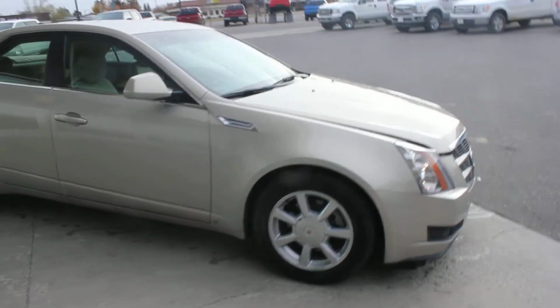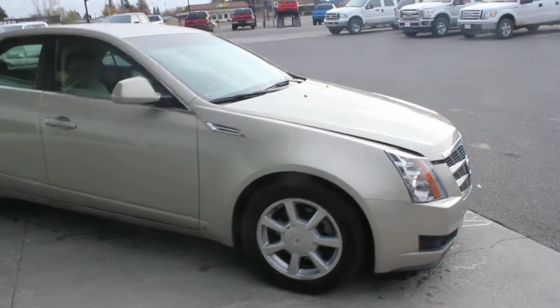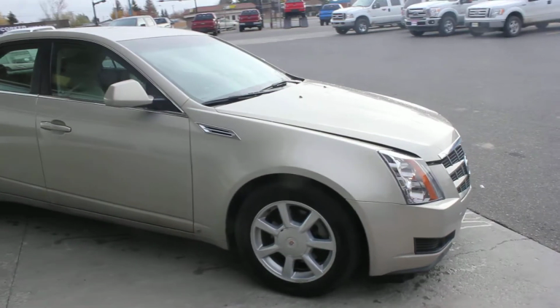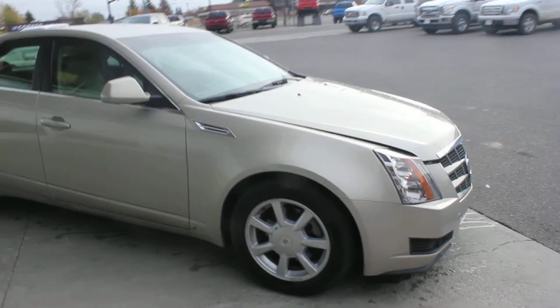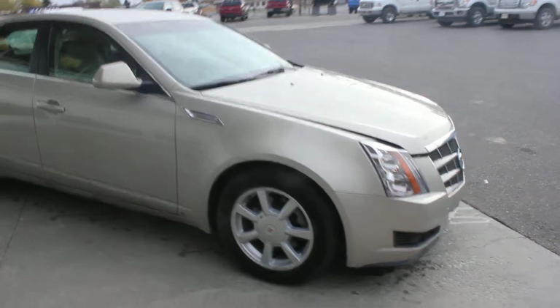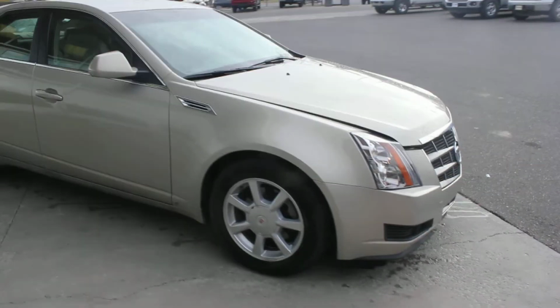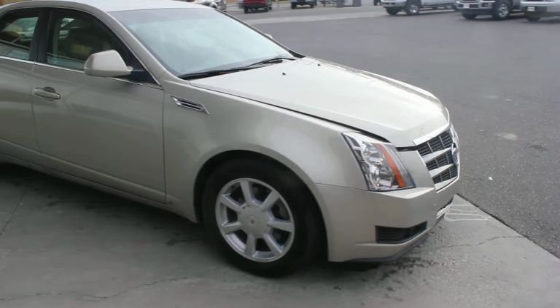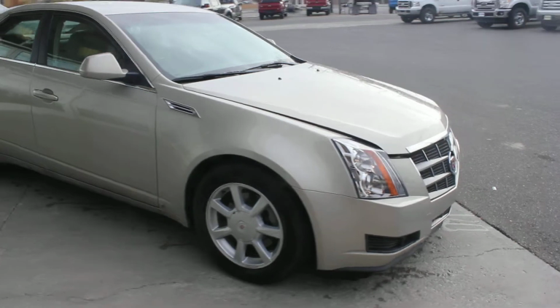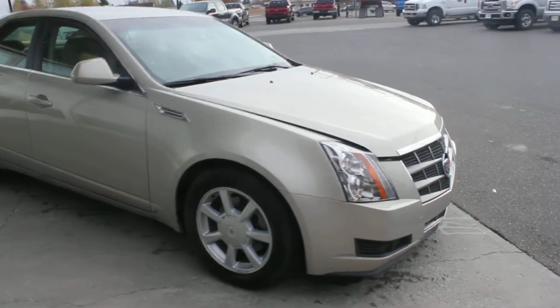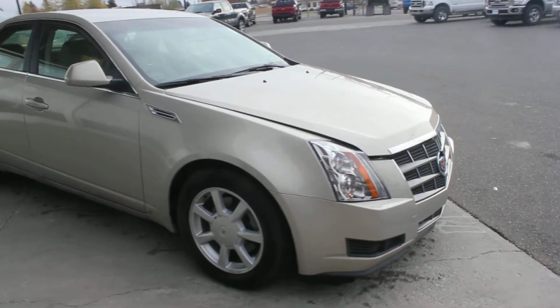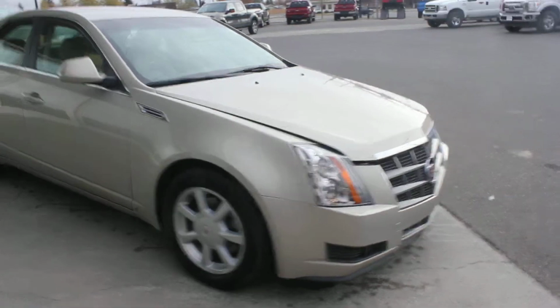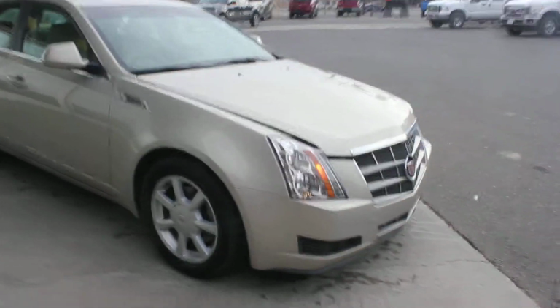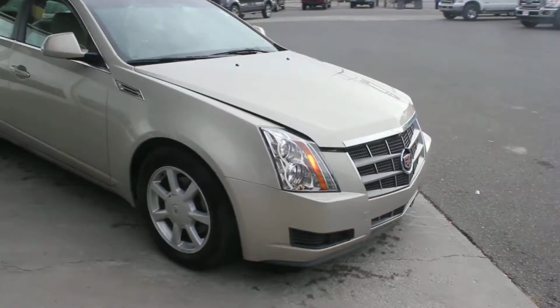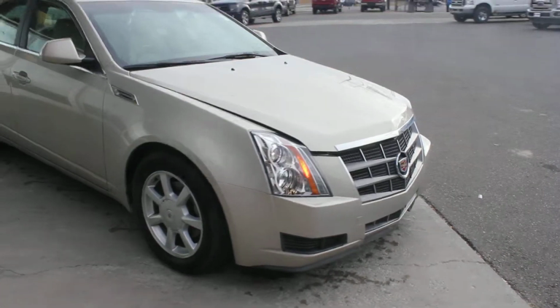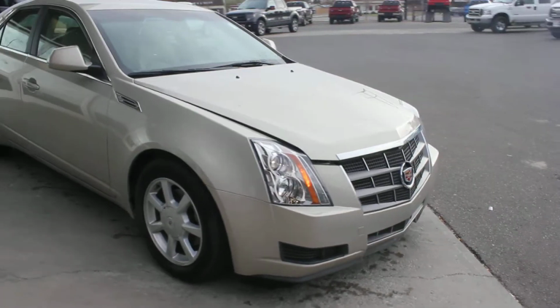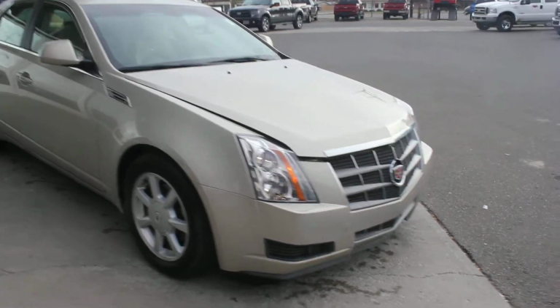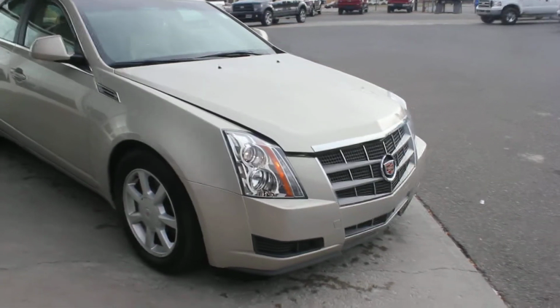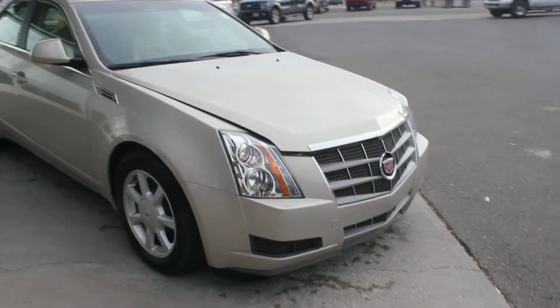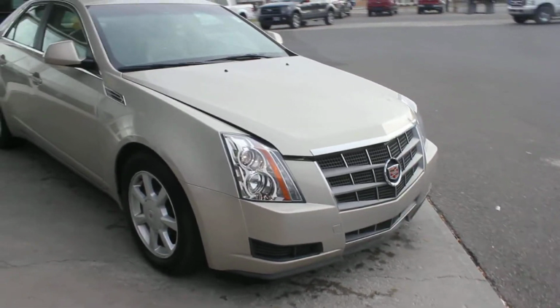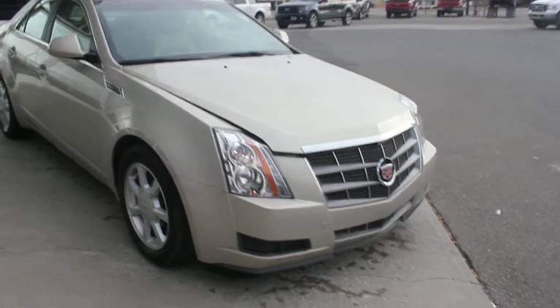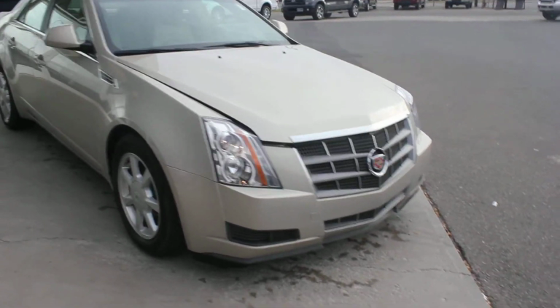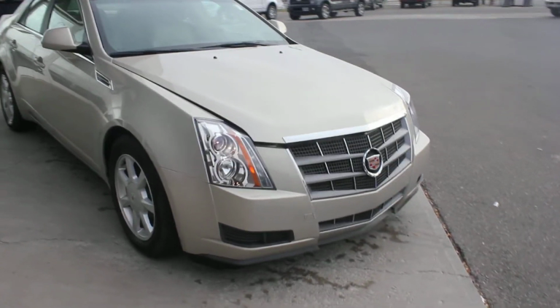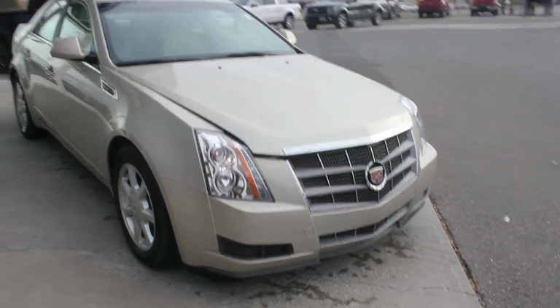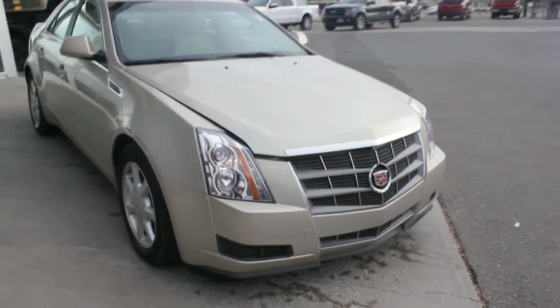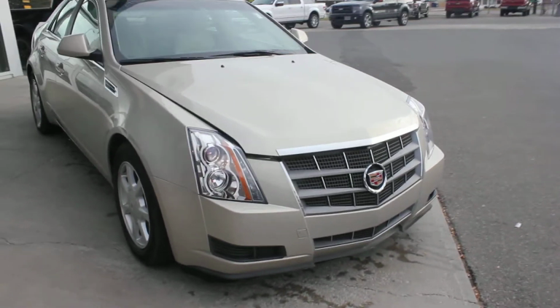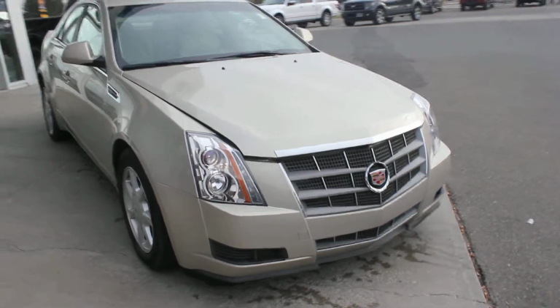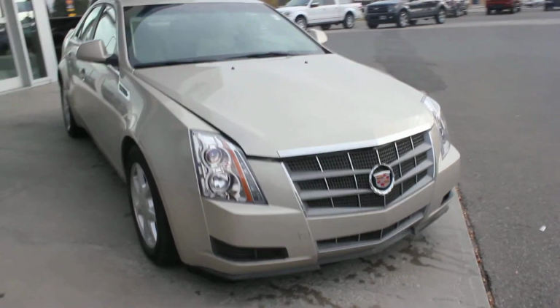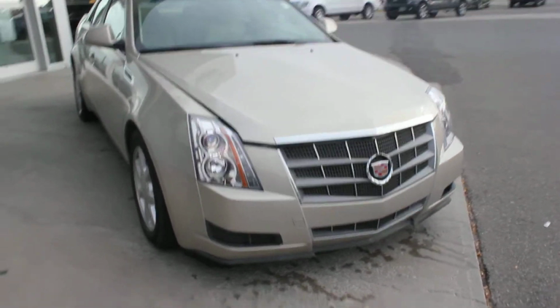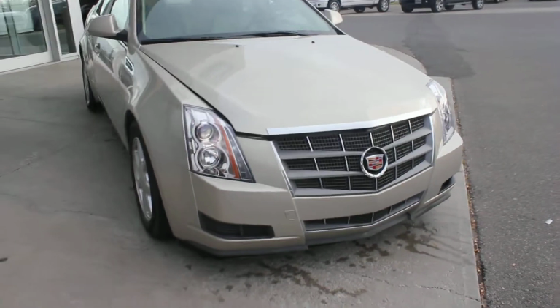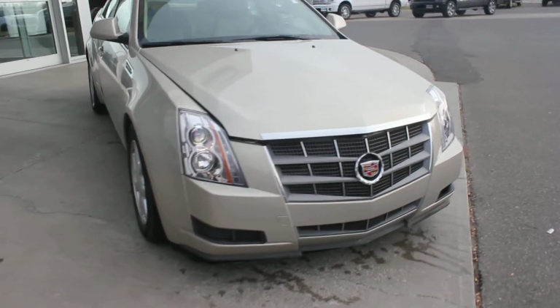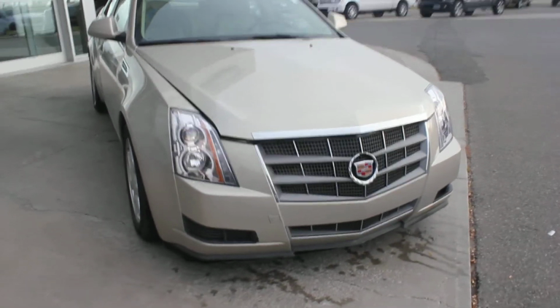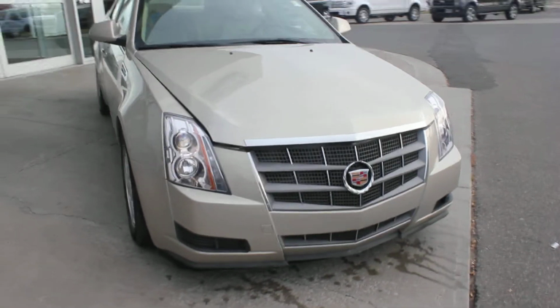You look at the front end, it's mint. I don't know that this lady's even ever driven on the highway with it.